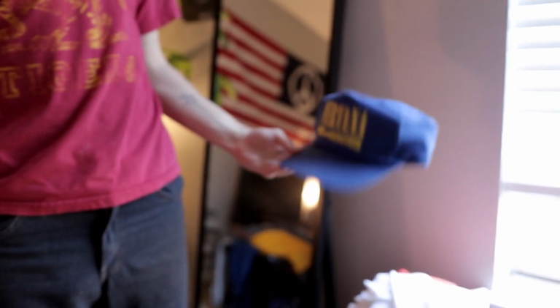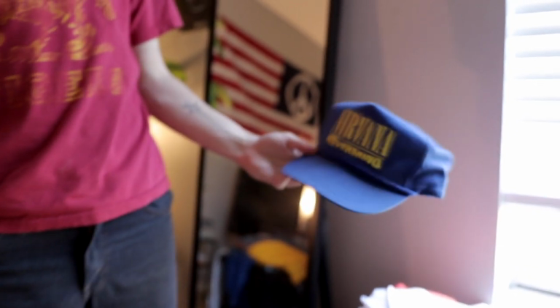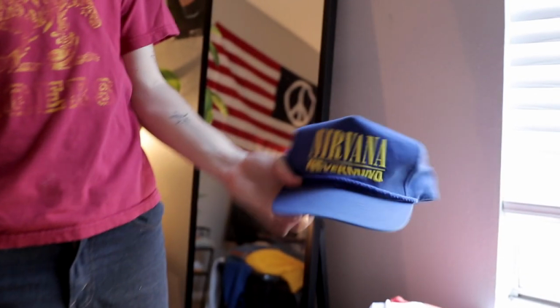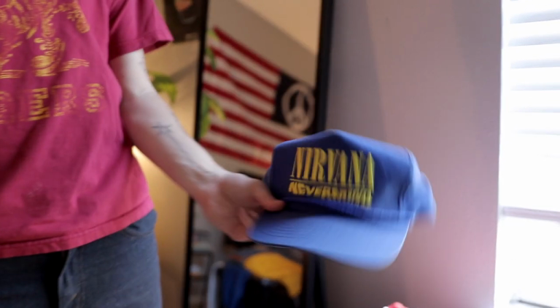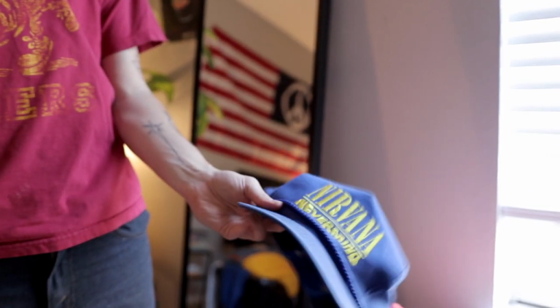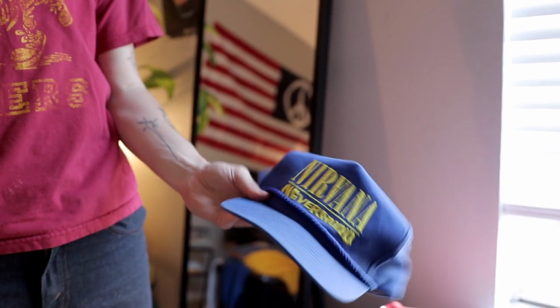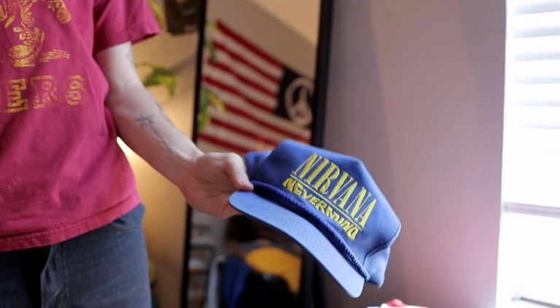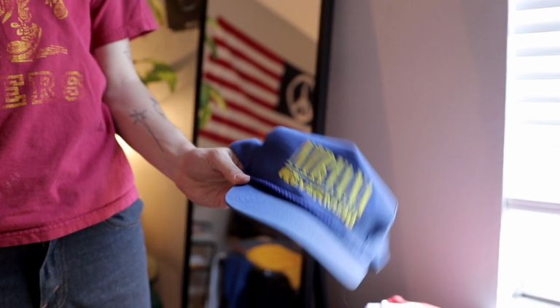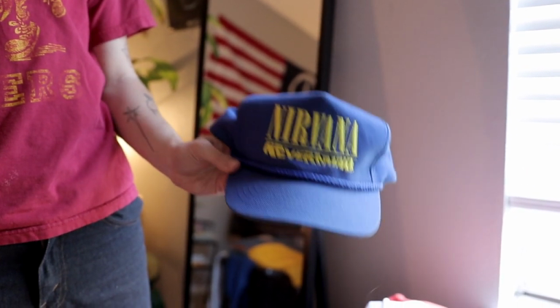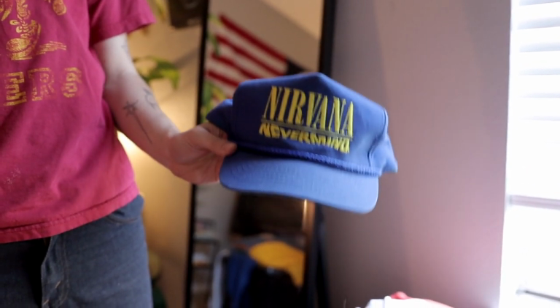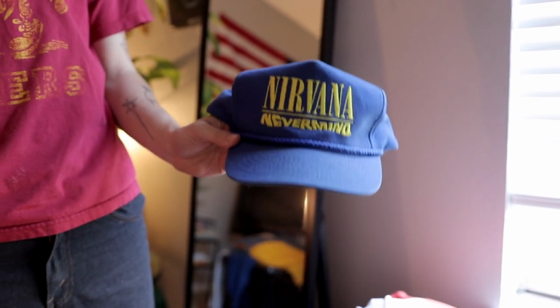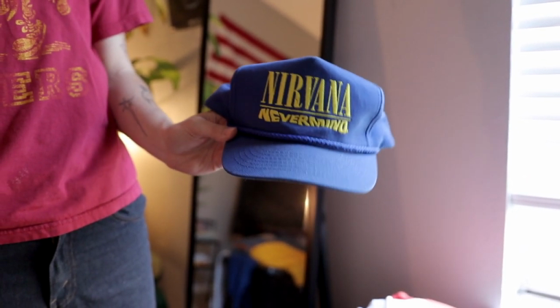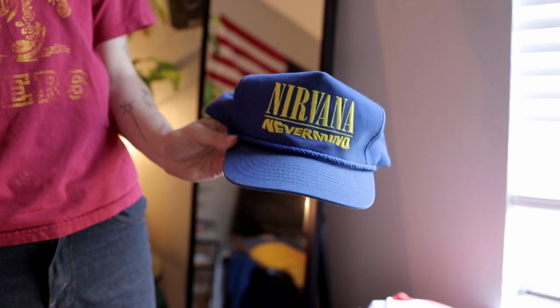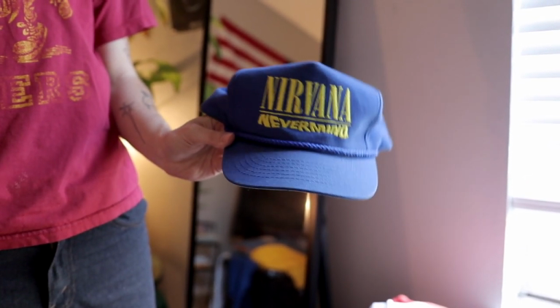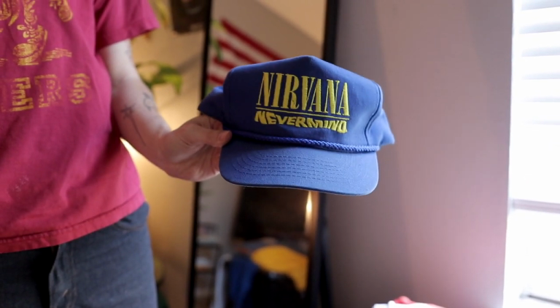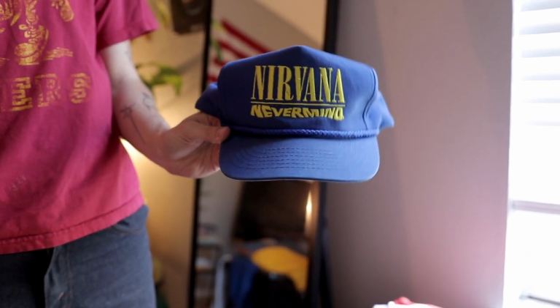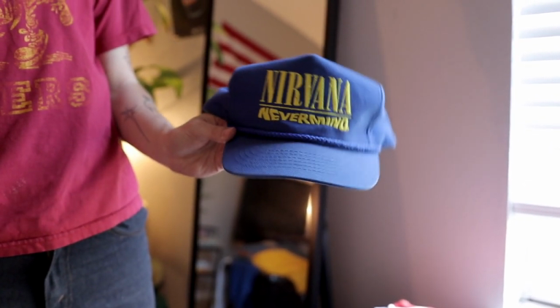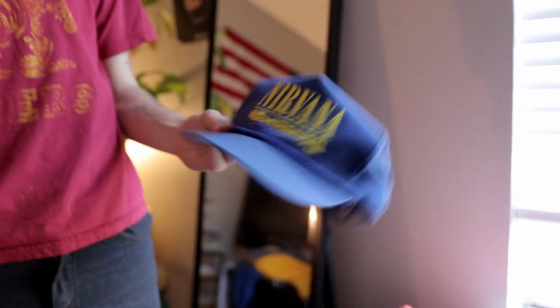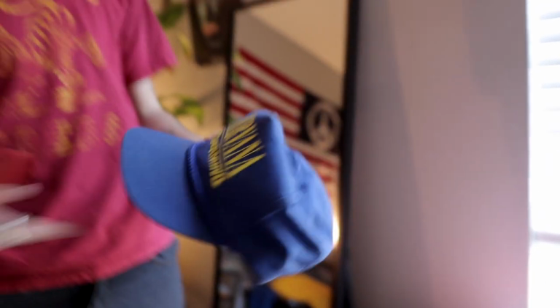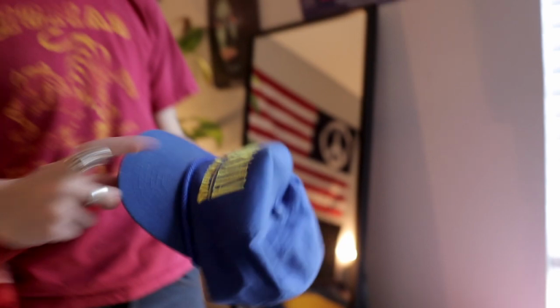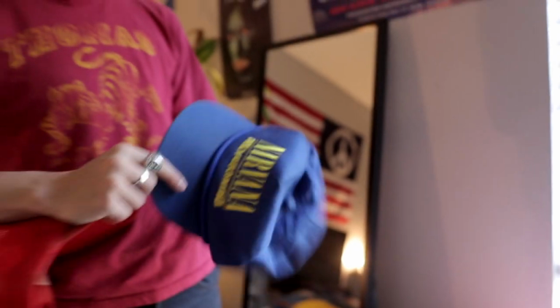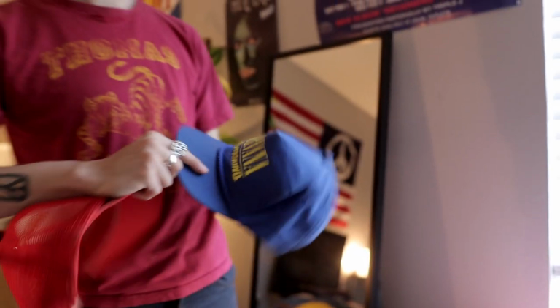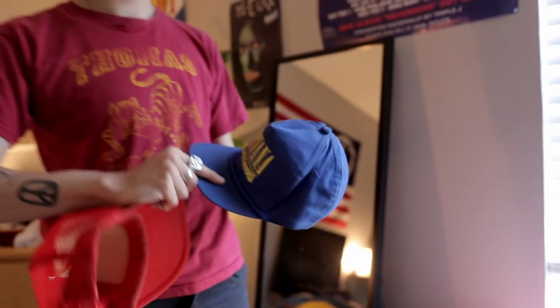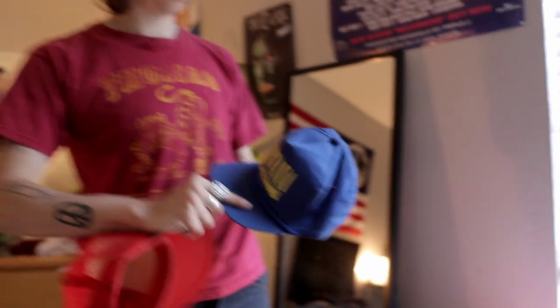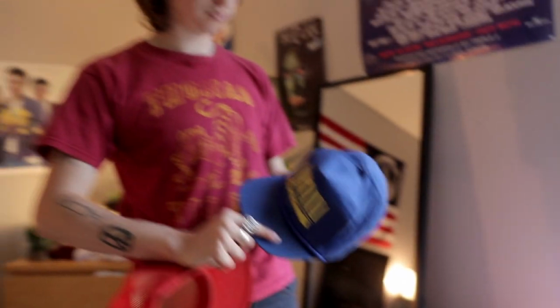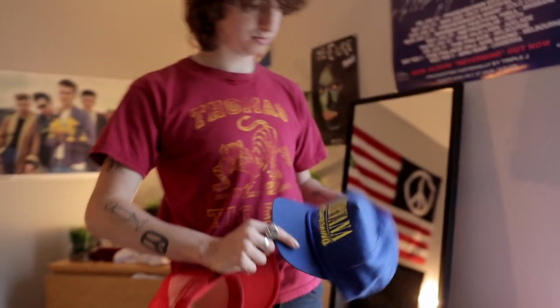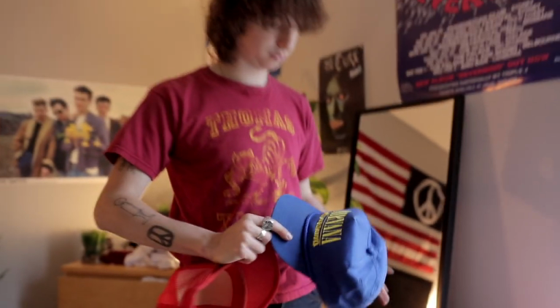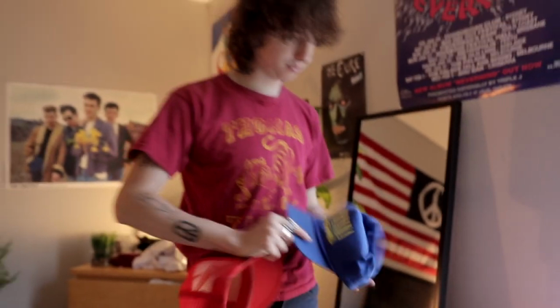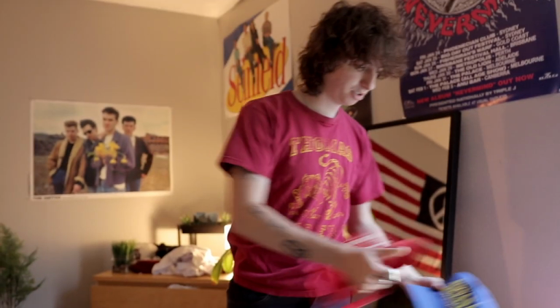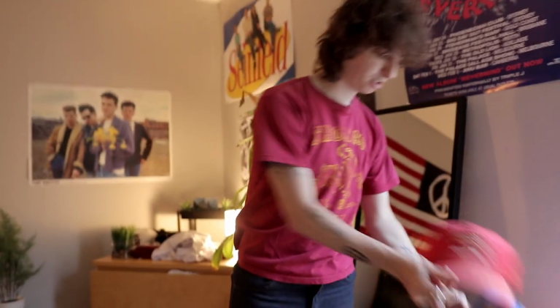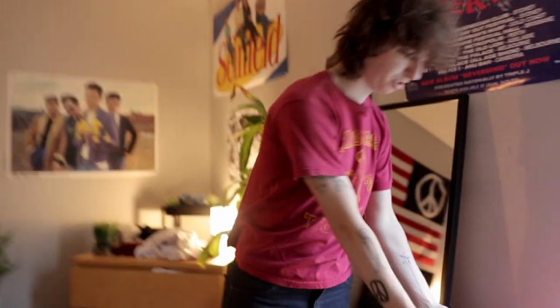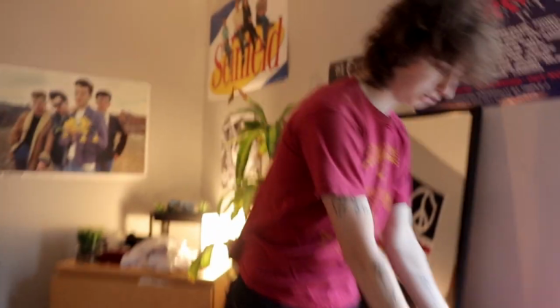This hat is my pride and possession — it would never sell. But the price is going up on it.